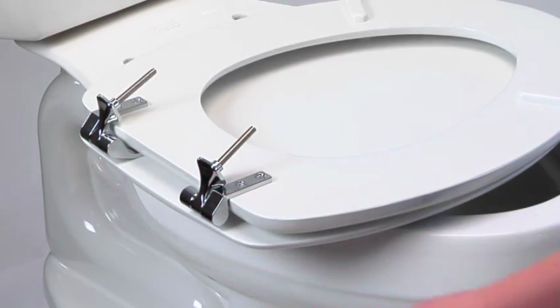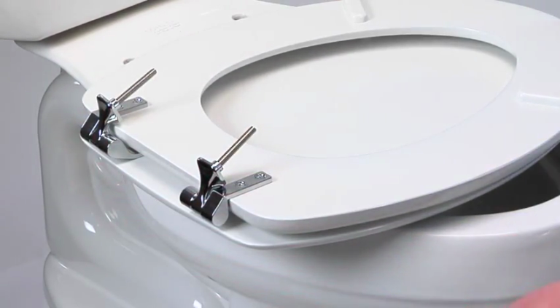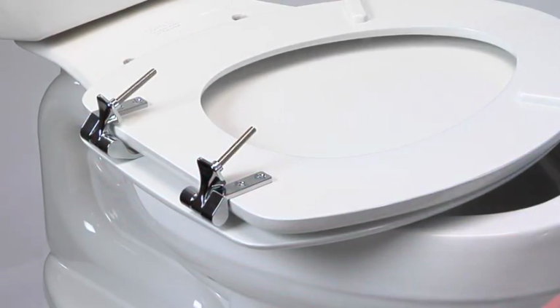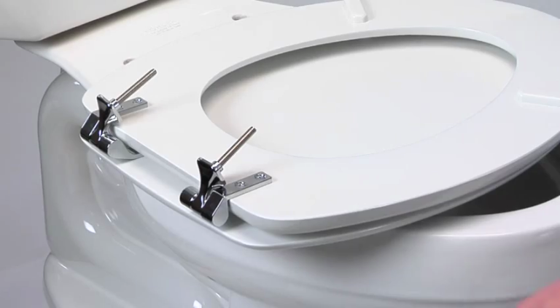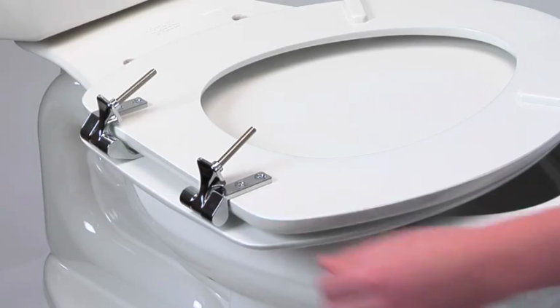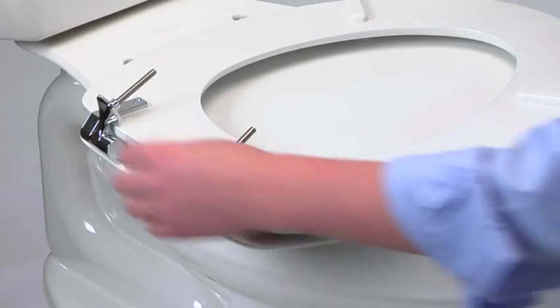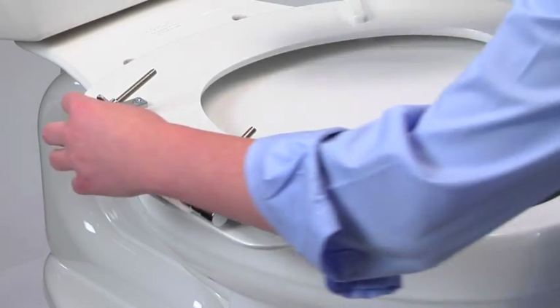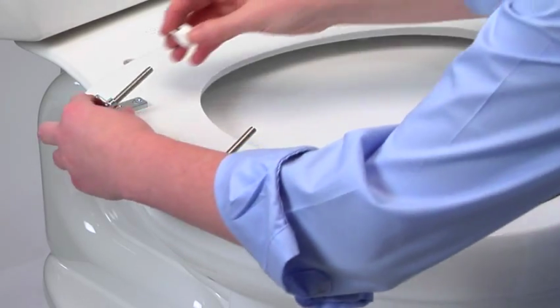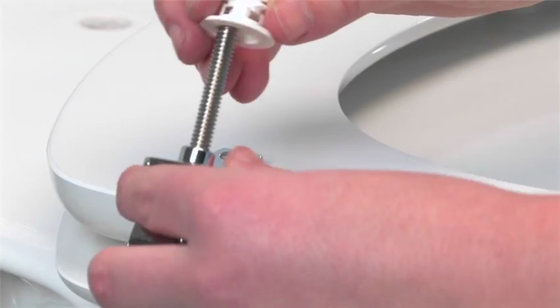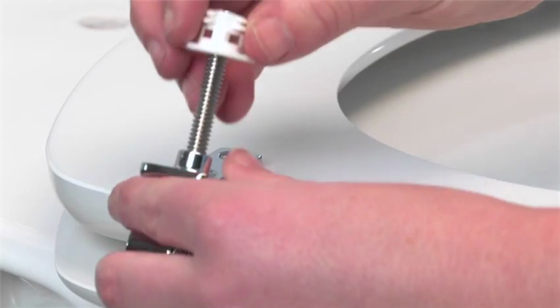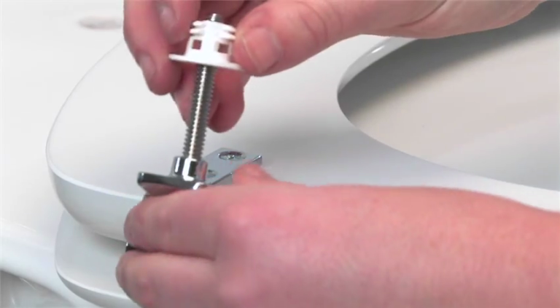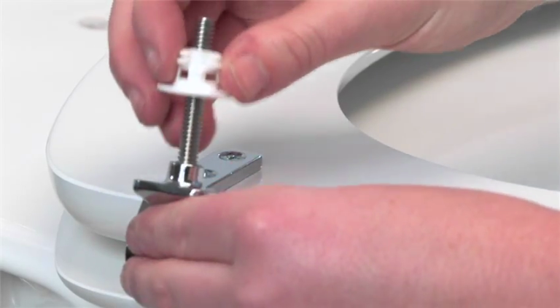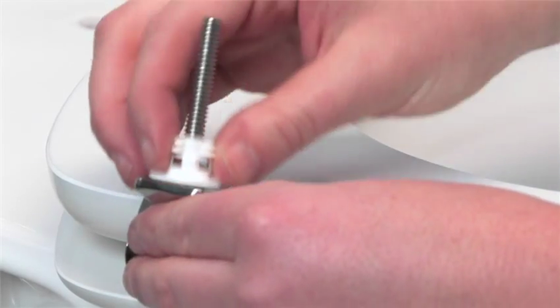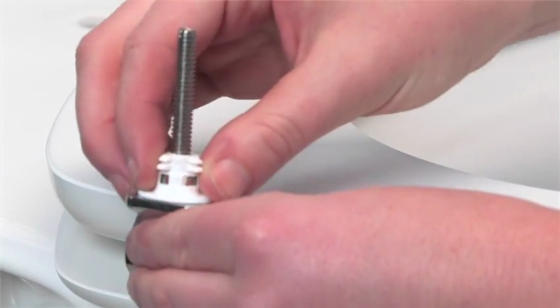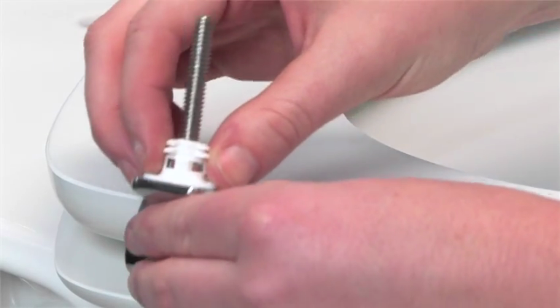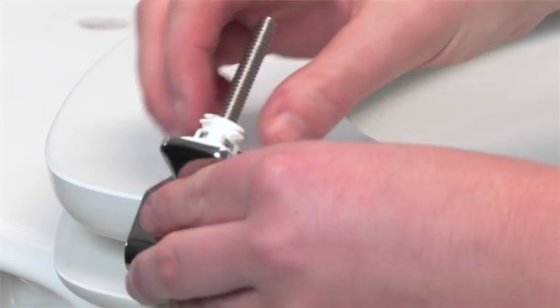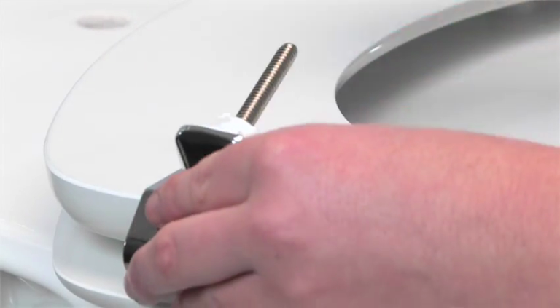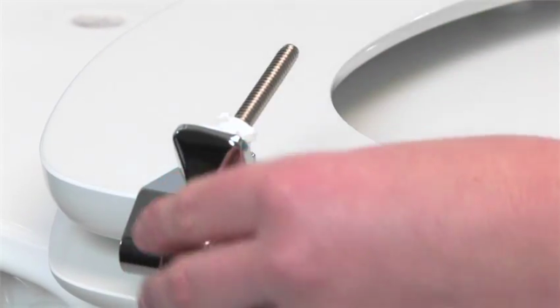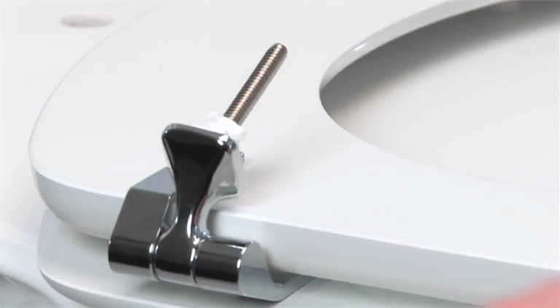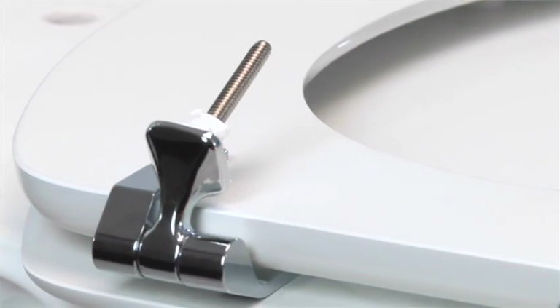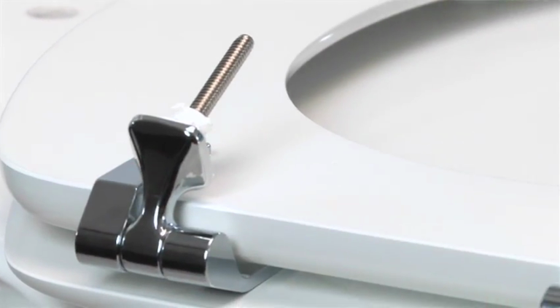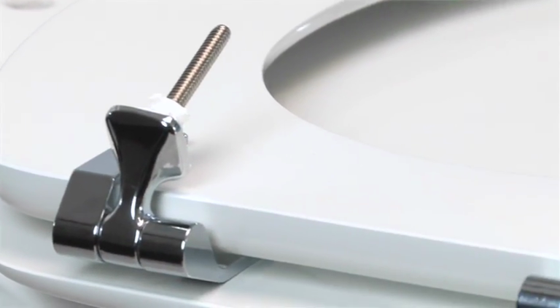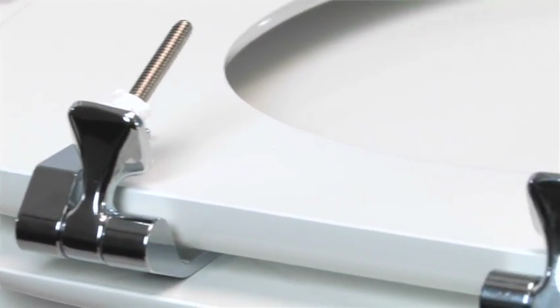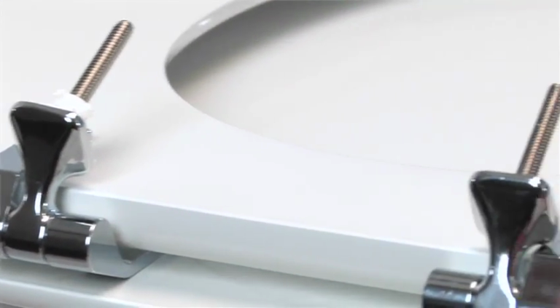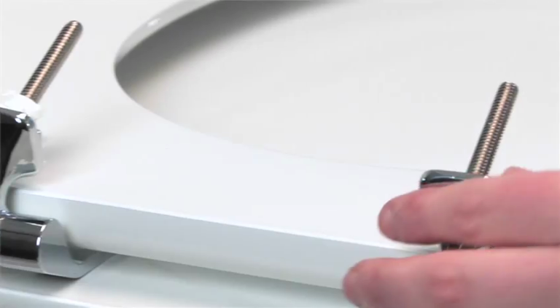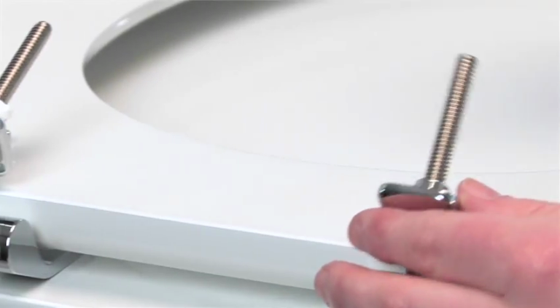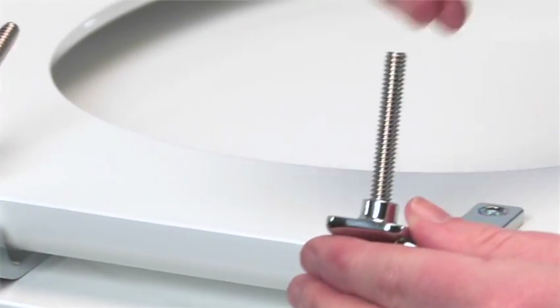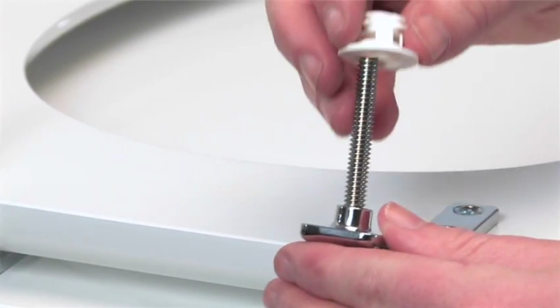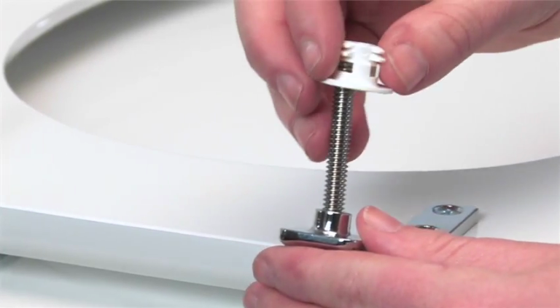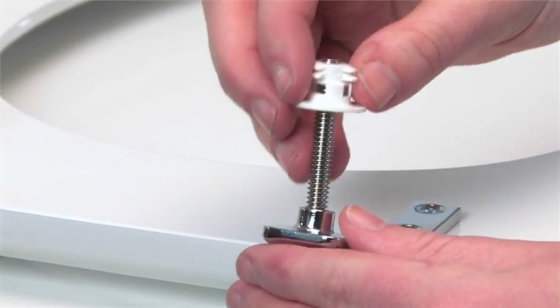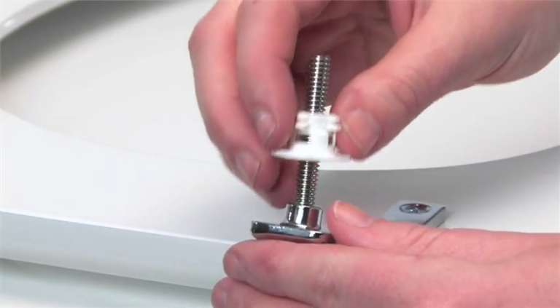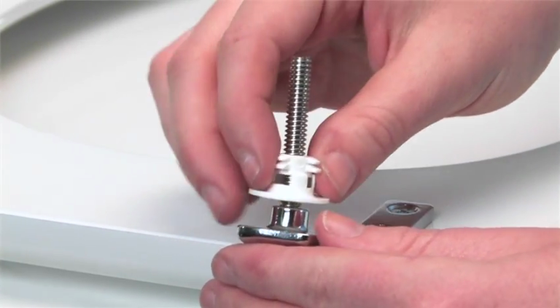Then, push the bushings onto the bolts. The wide part of the bushing should be inserted first, touching the hinge.